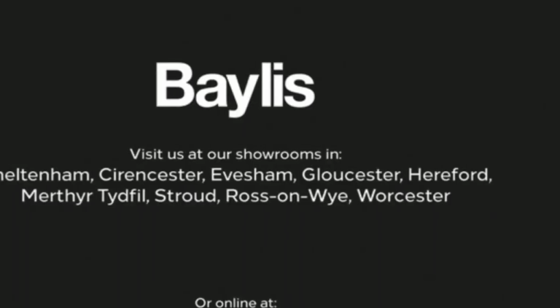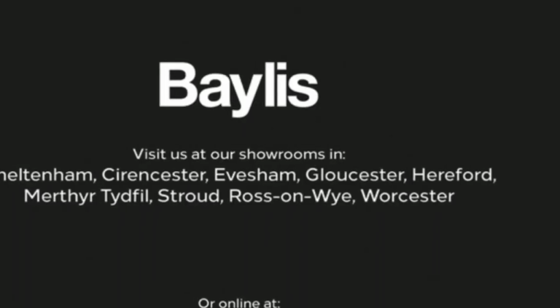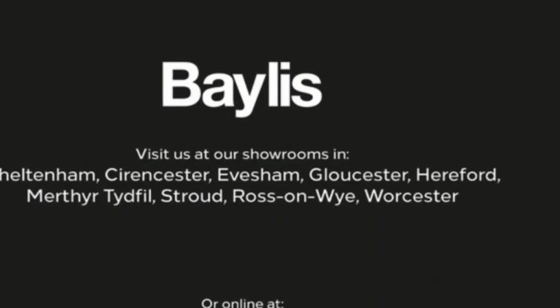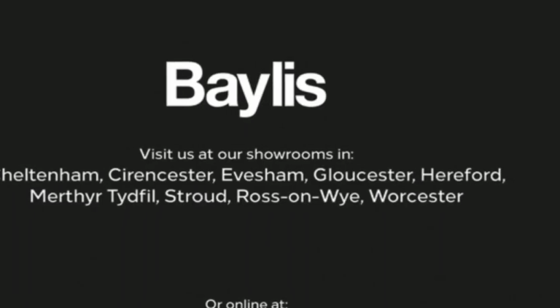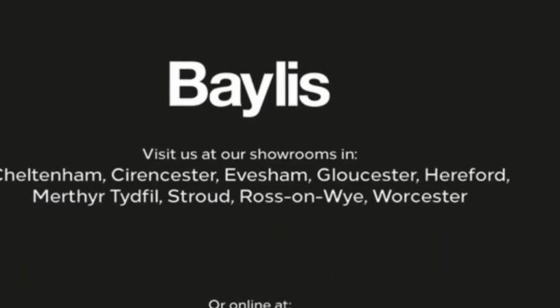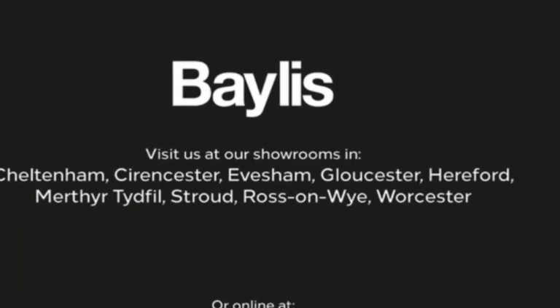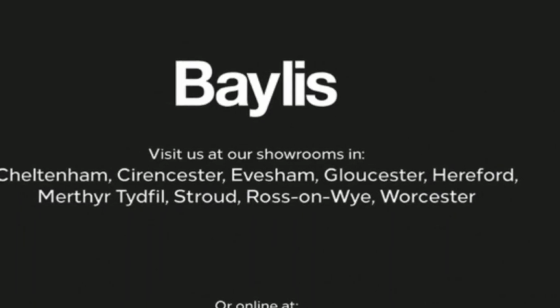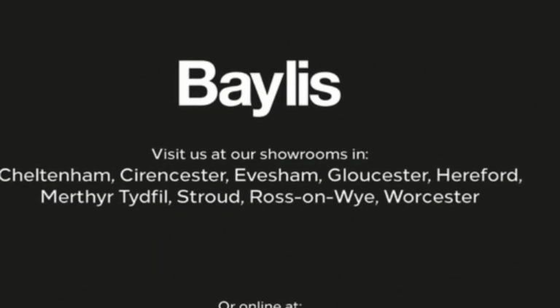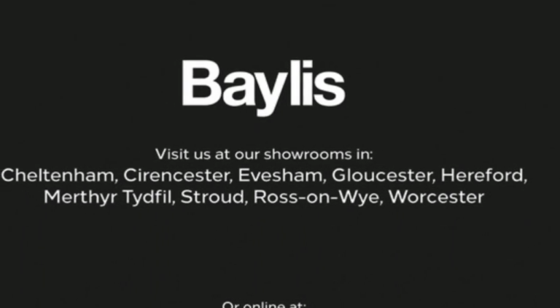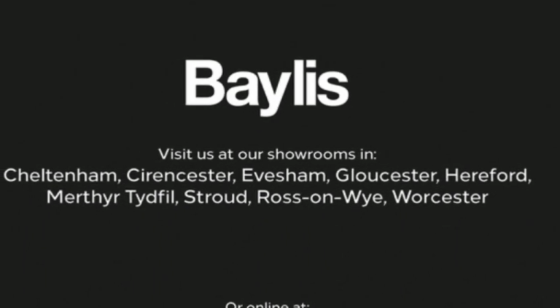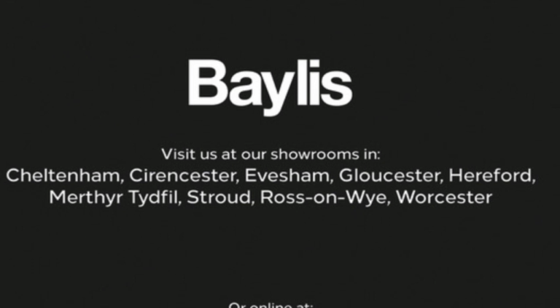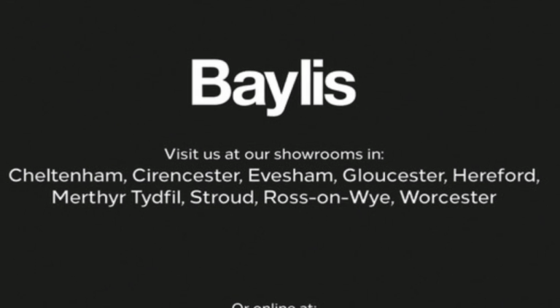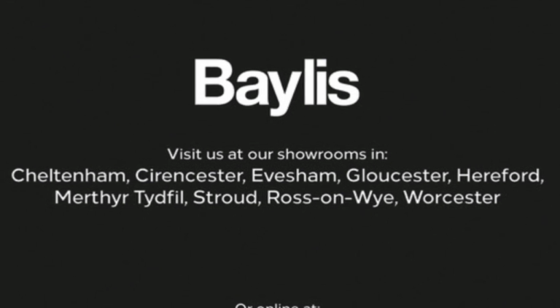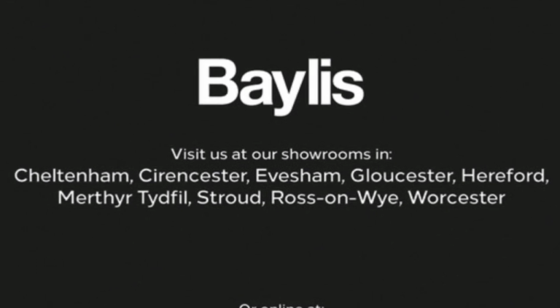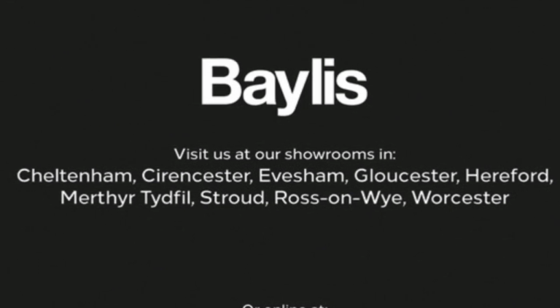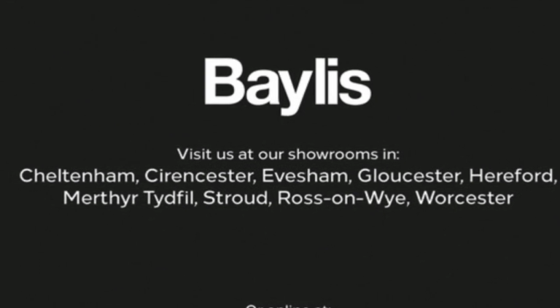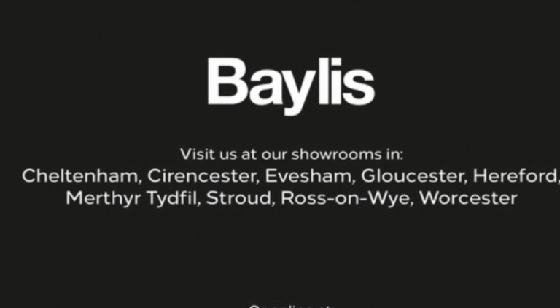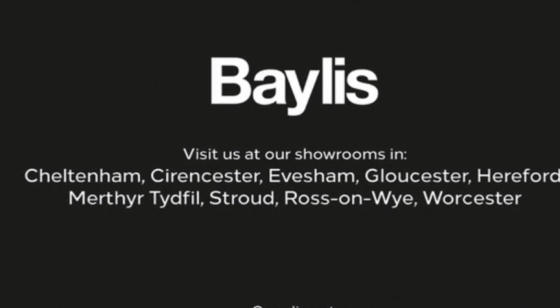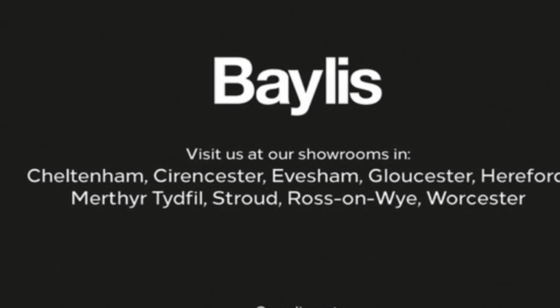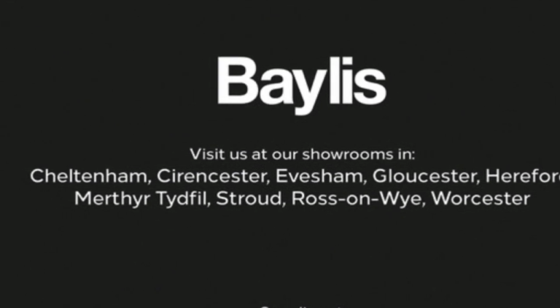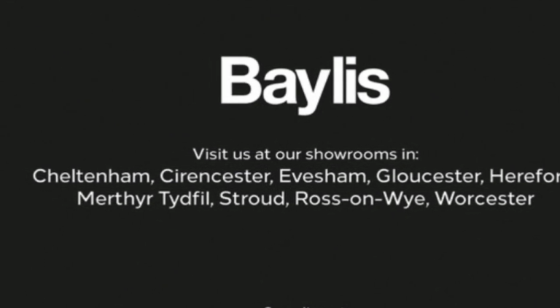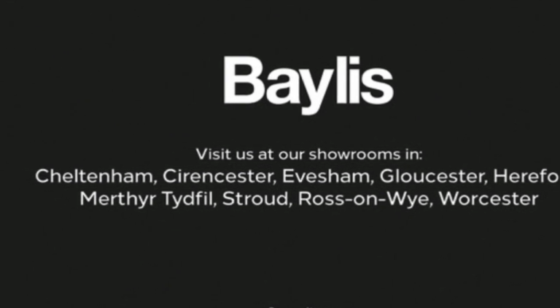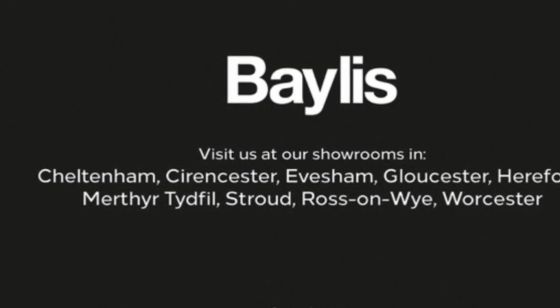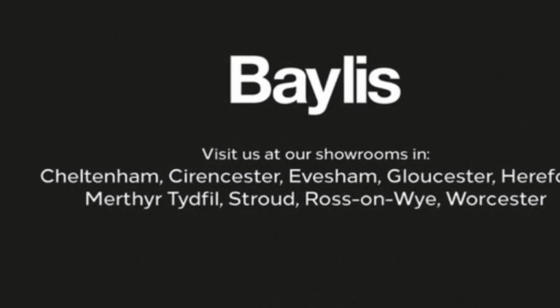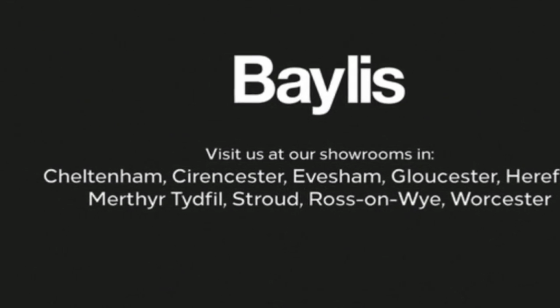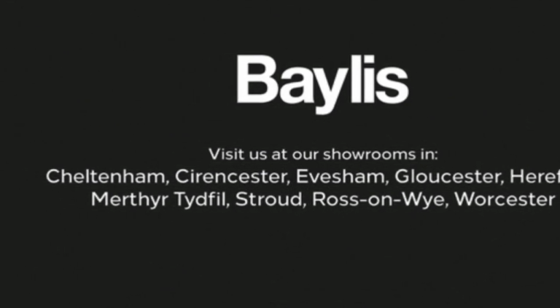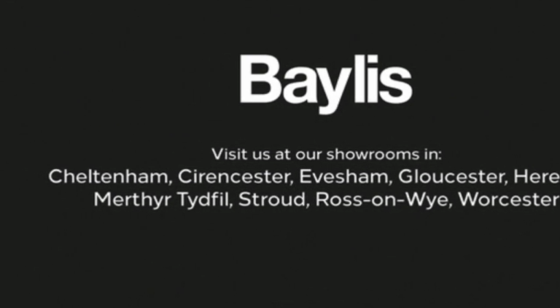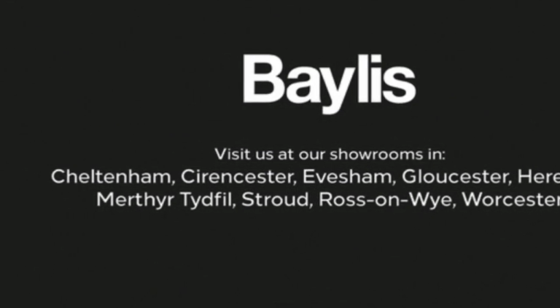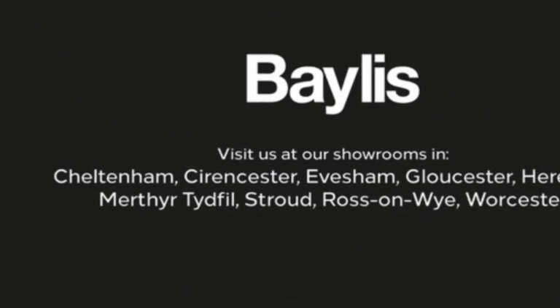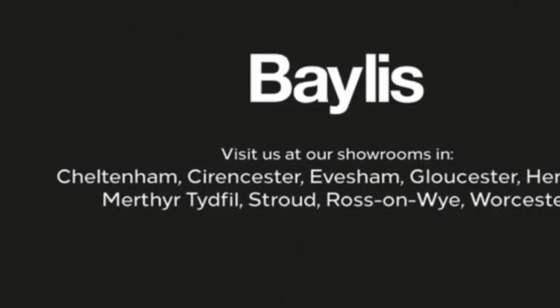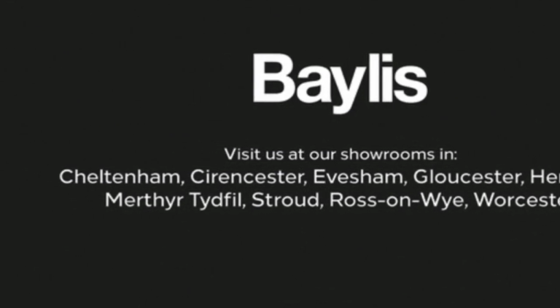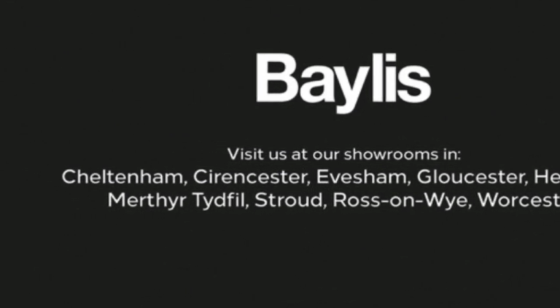If you're interested in this vehicle then please give us a call at Bayless Vauxhall.